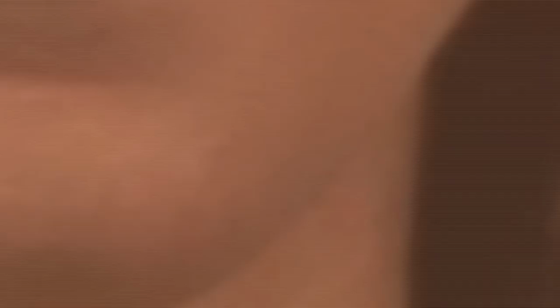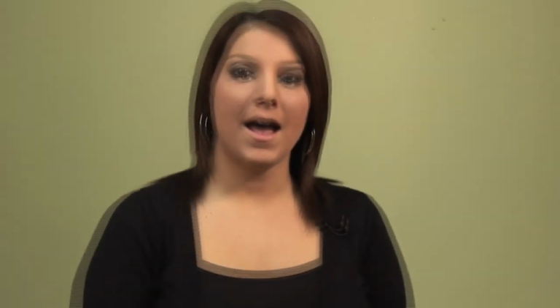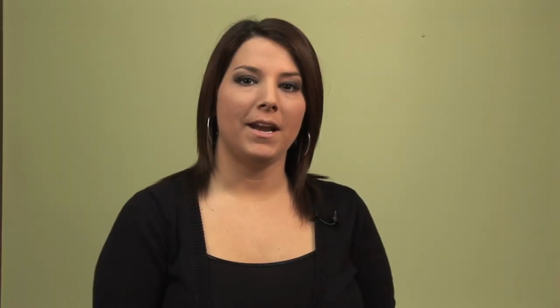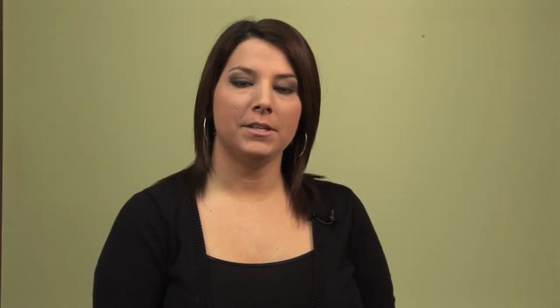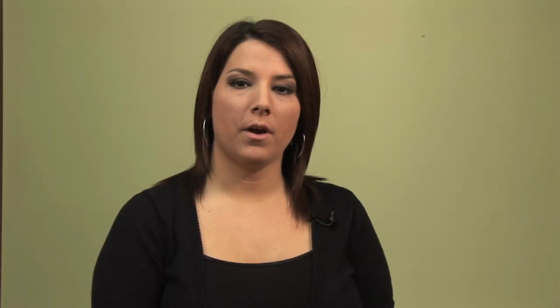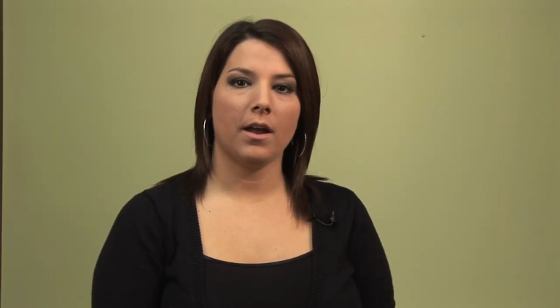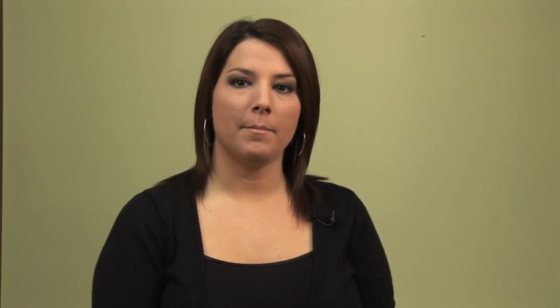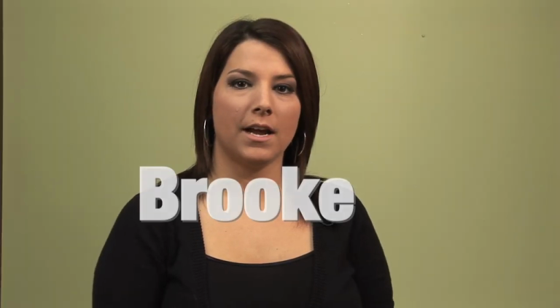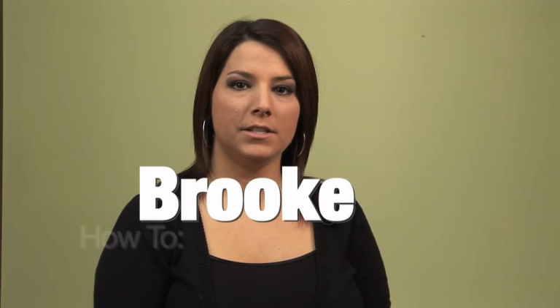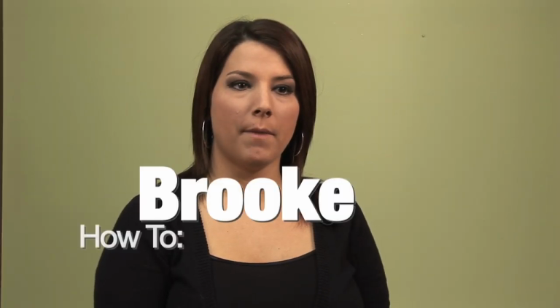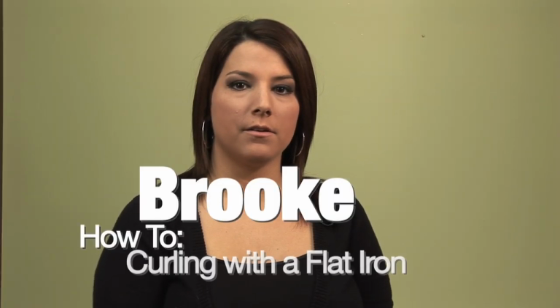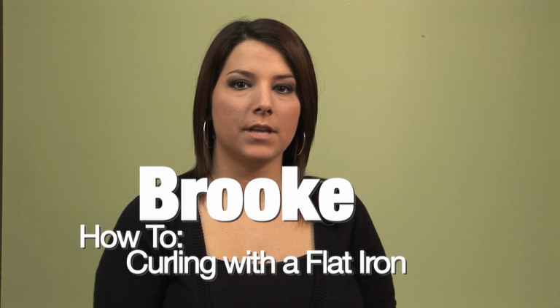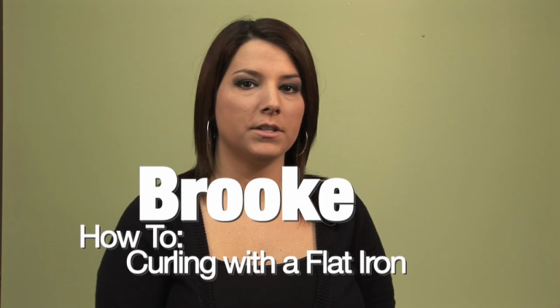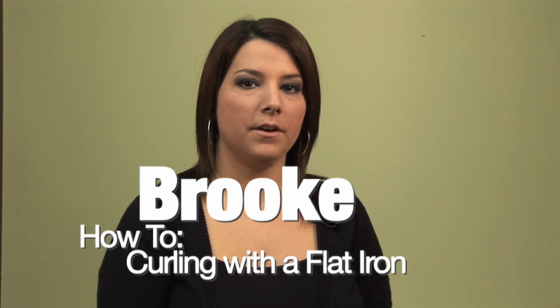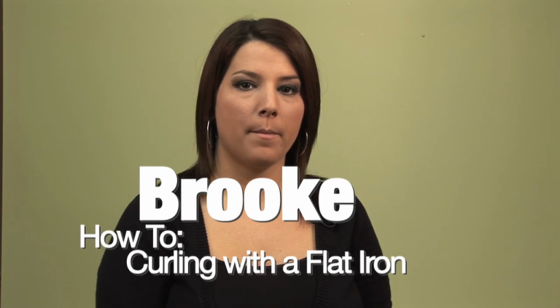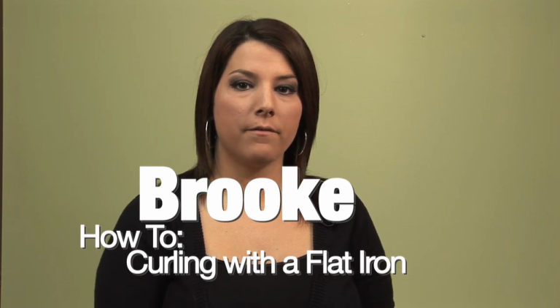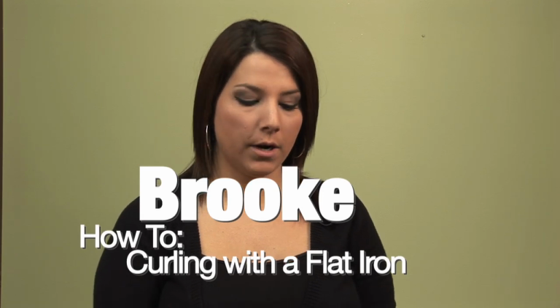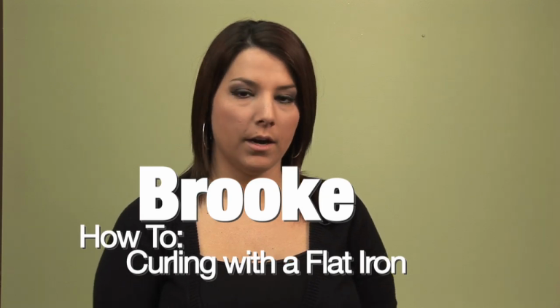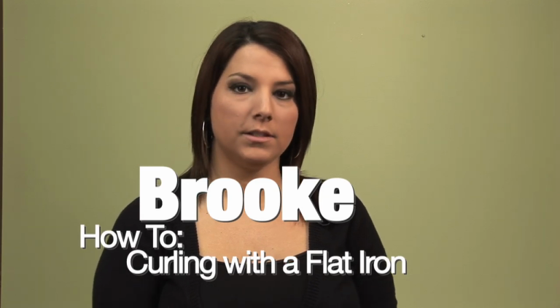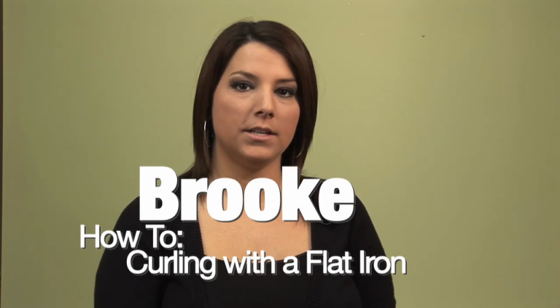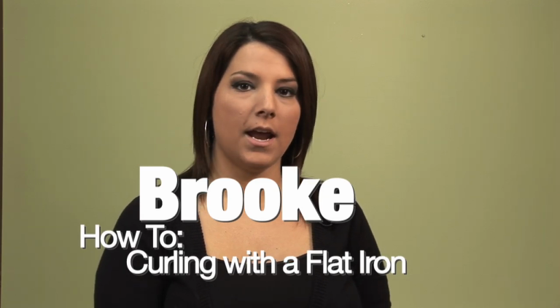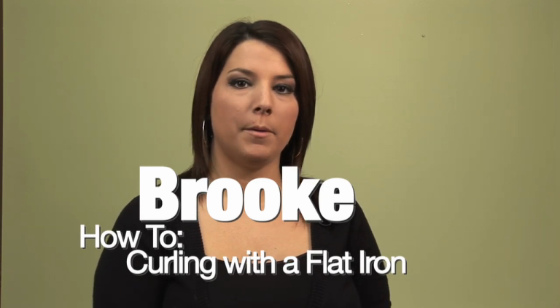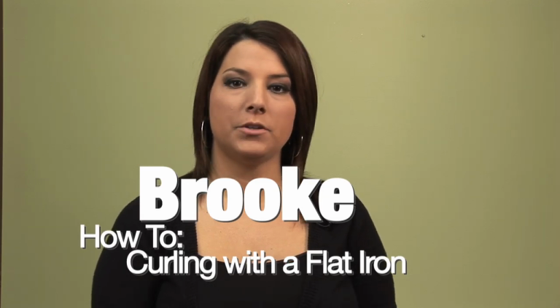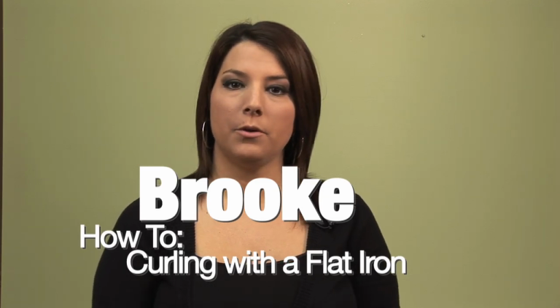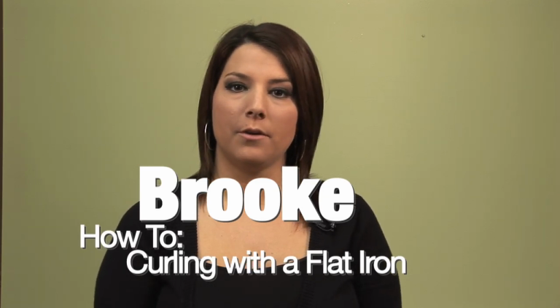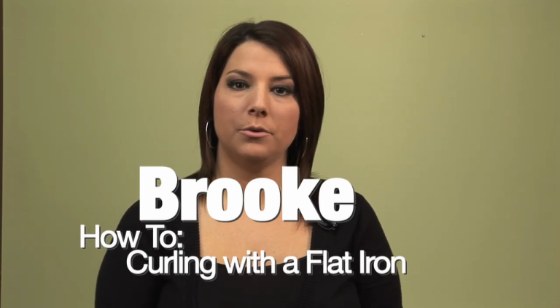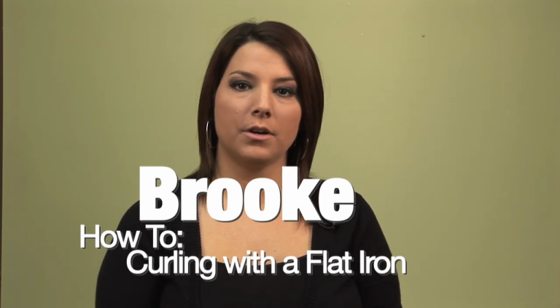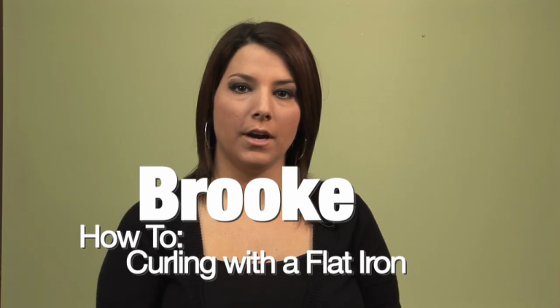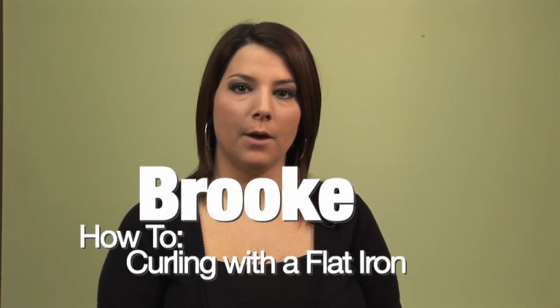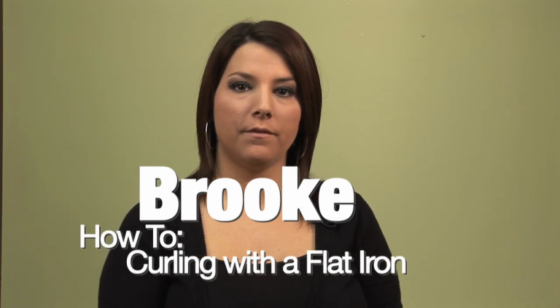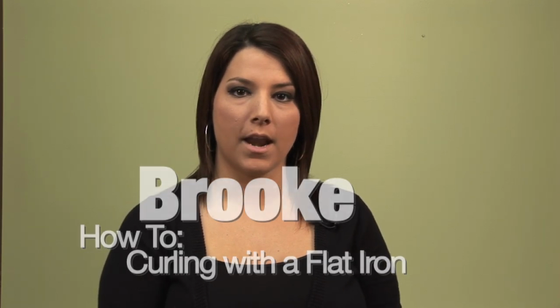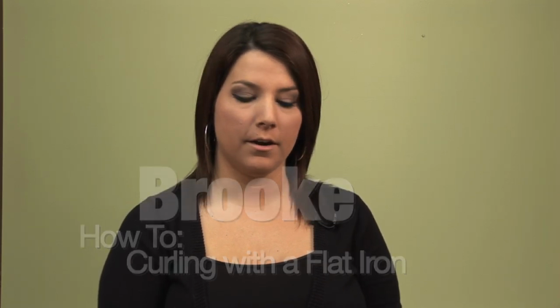Hi, my name is Brooke. I'm a stylist here at Michael's. I've worked here for about four years and today I'm going to be showing you how to curl your hair with a flat iron.